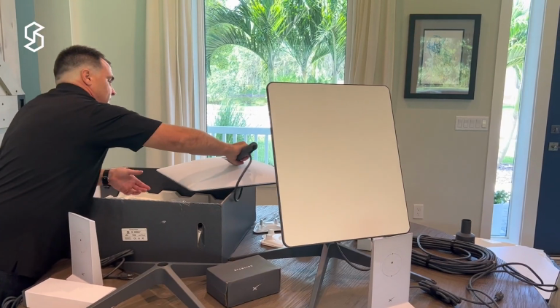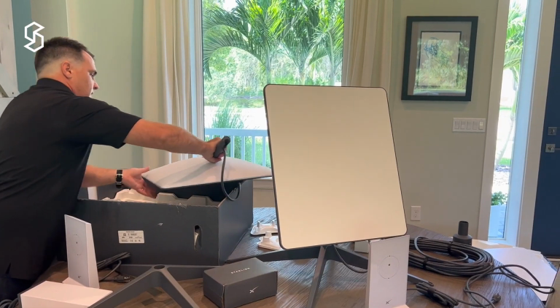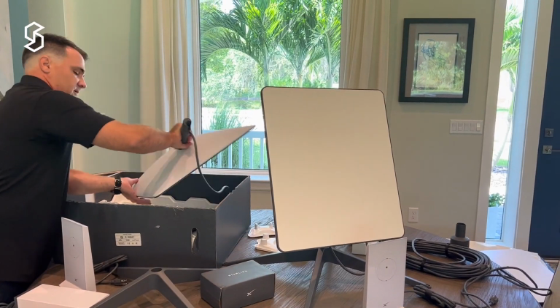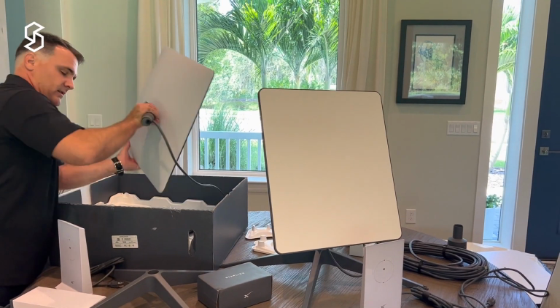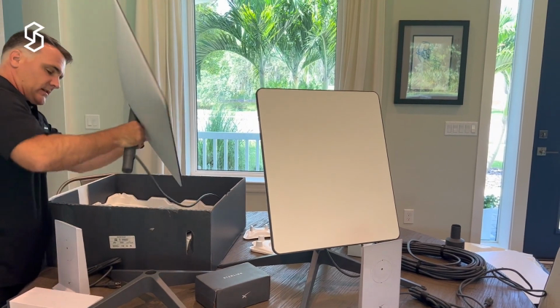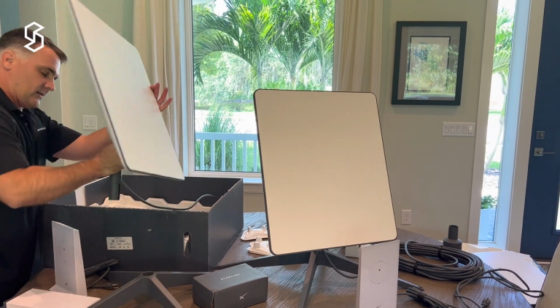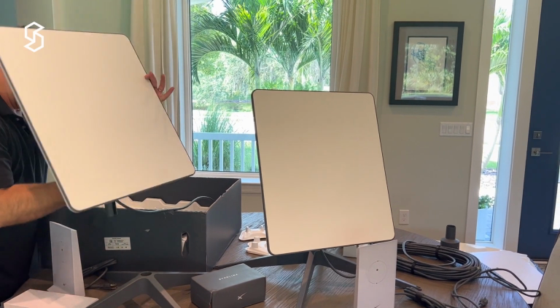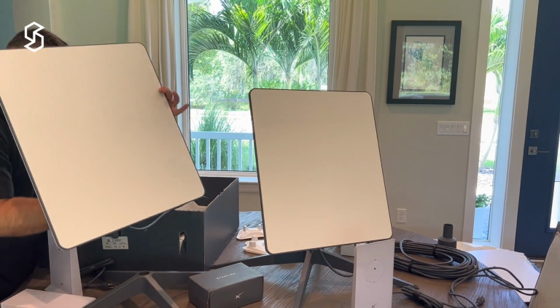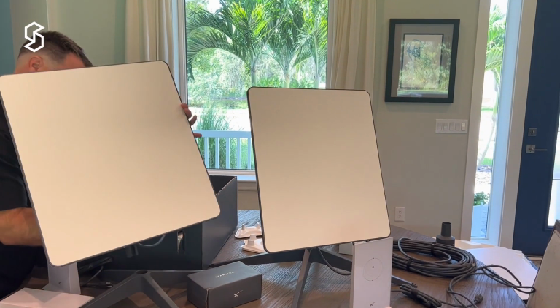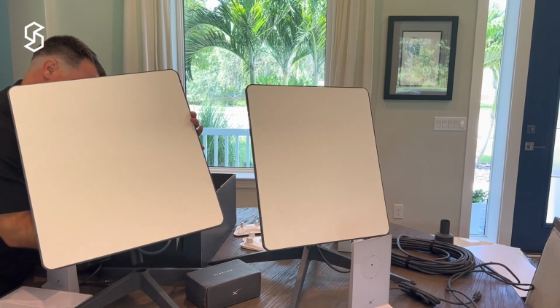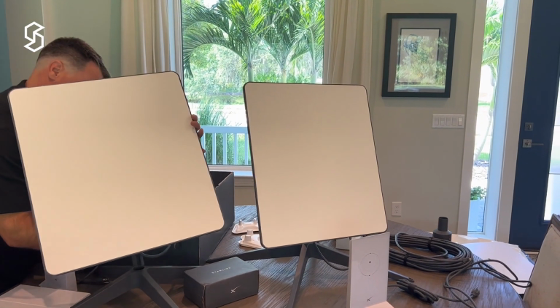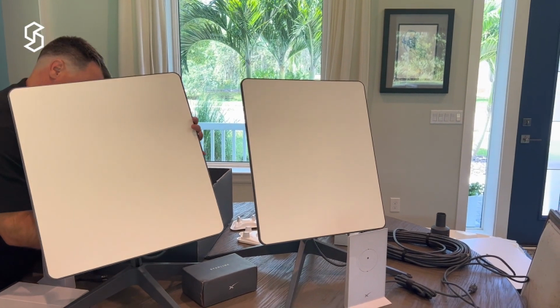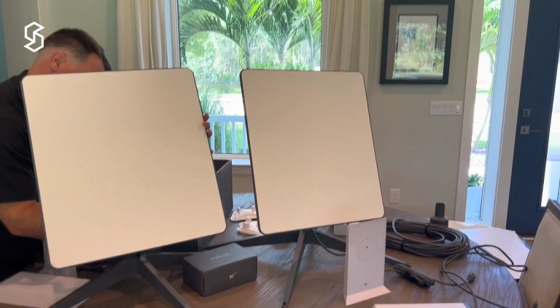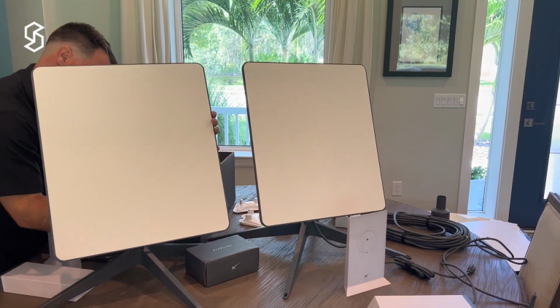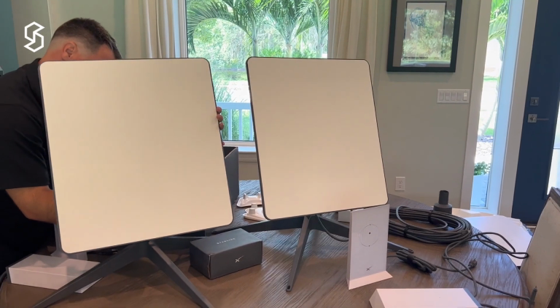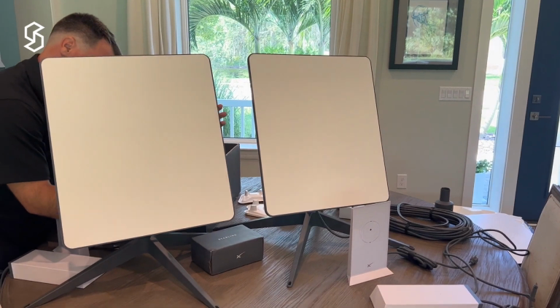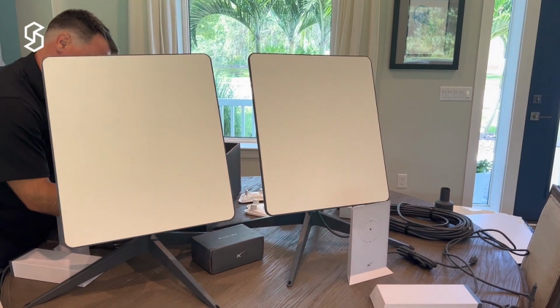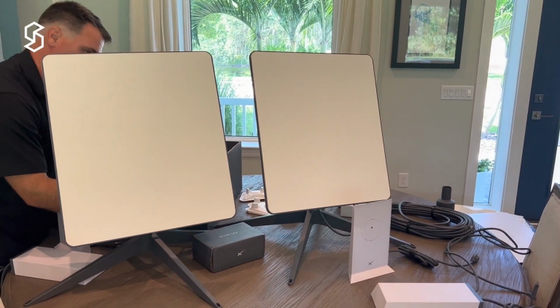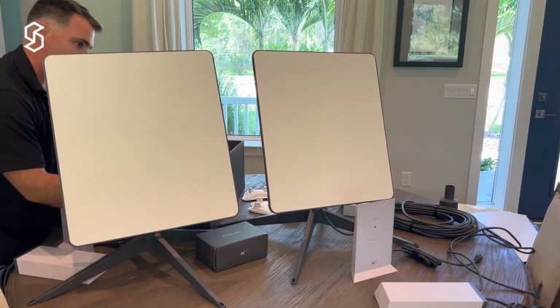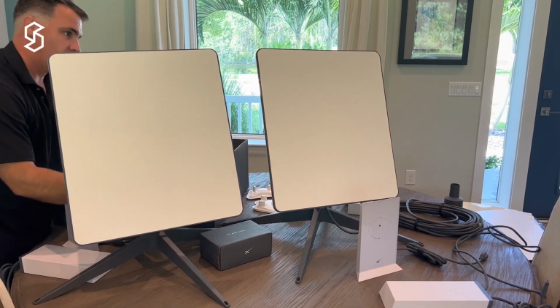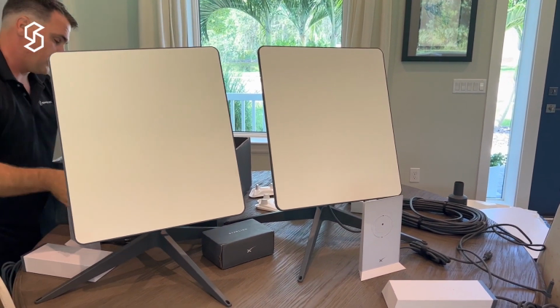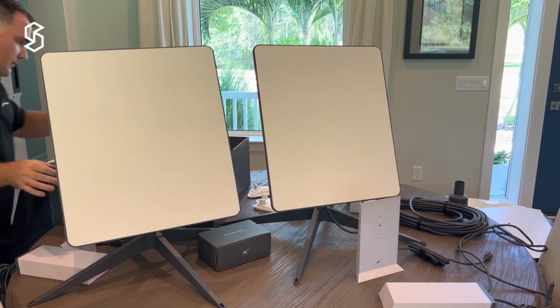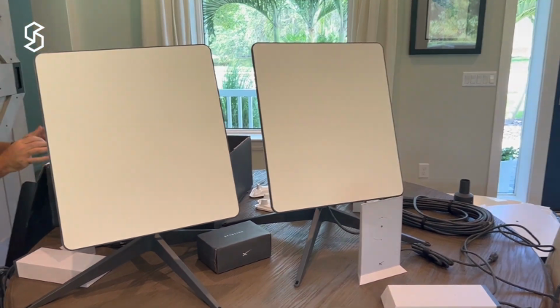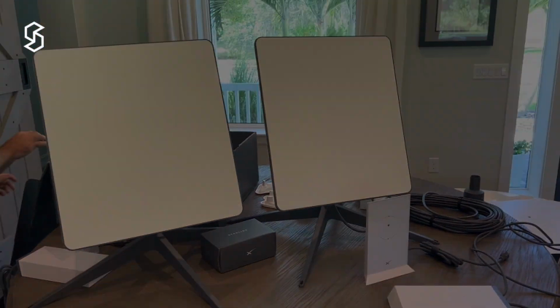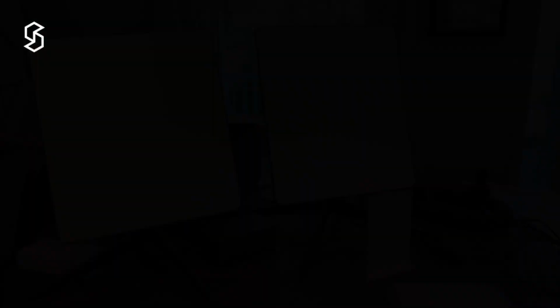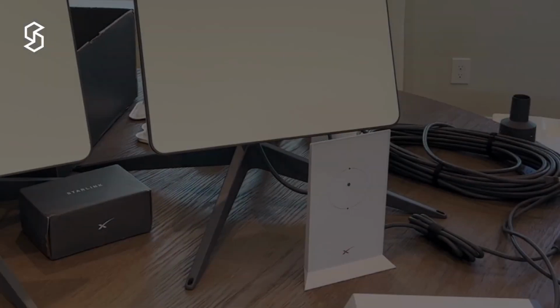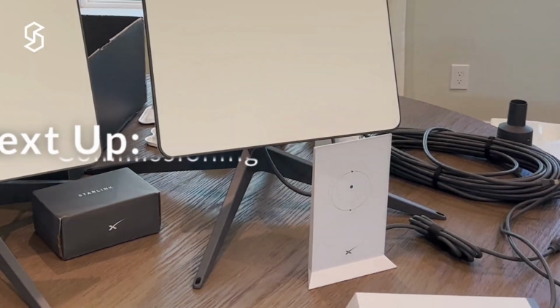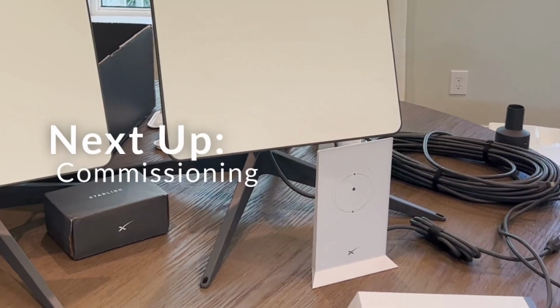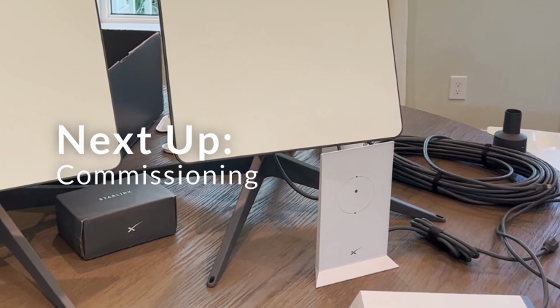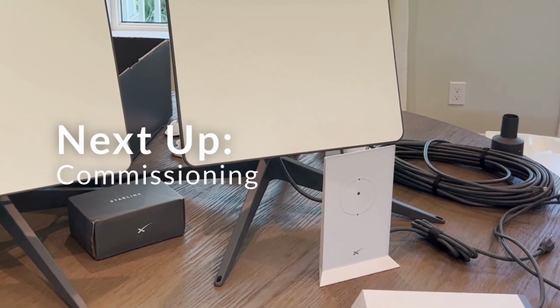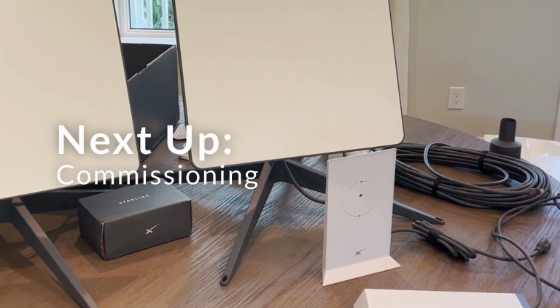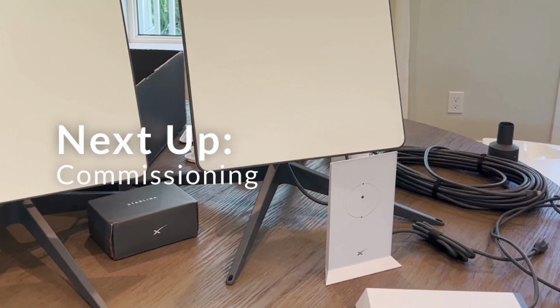So this is the Starlink Maritime Kit. Thanks everyone.